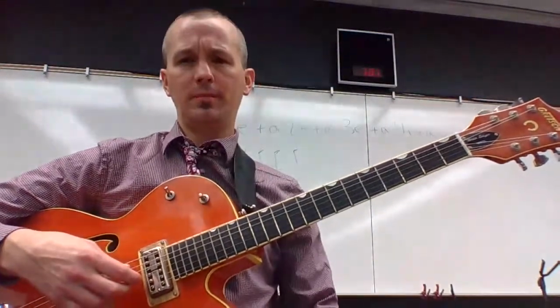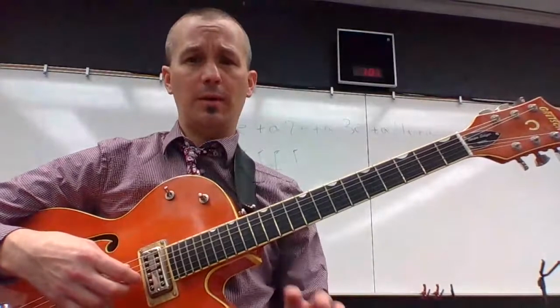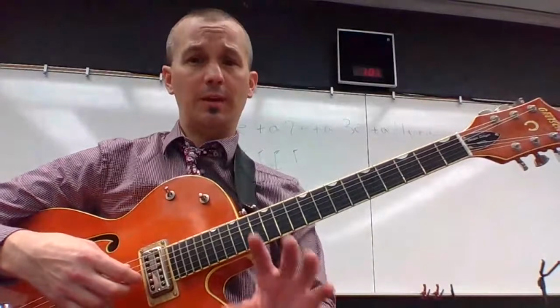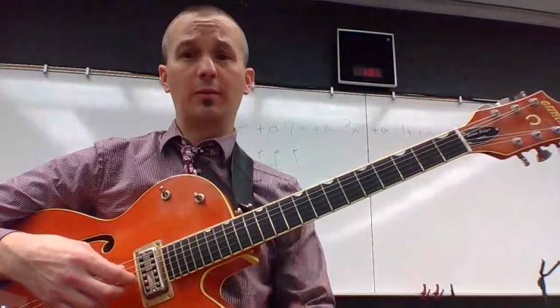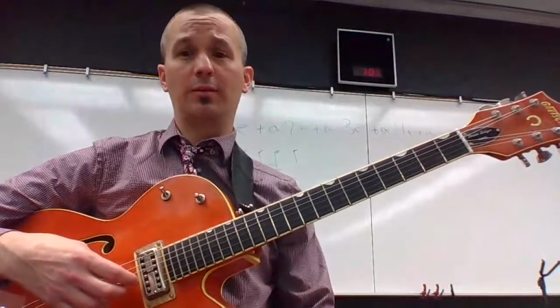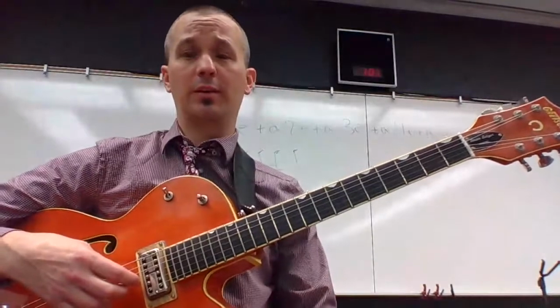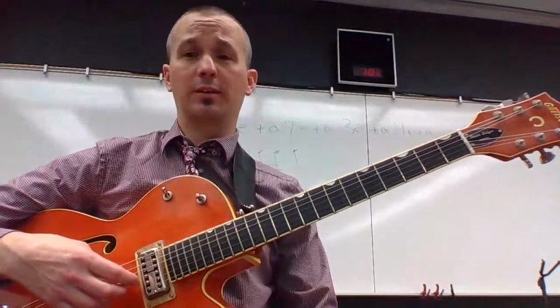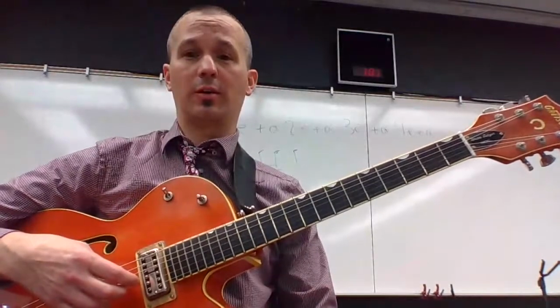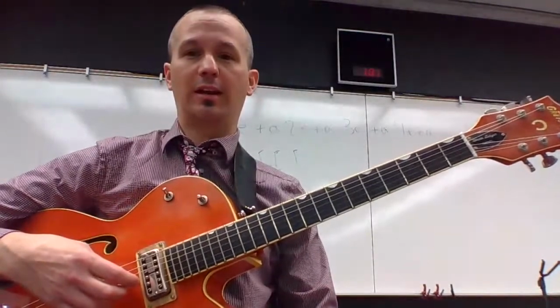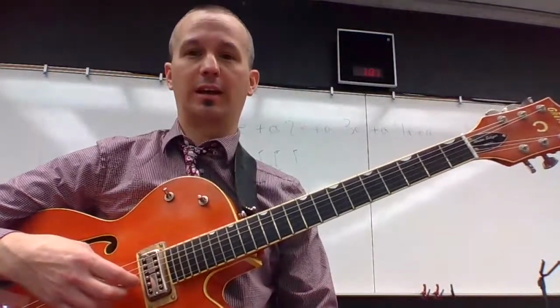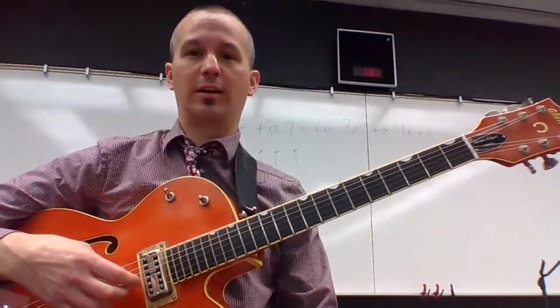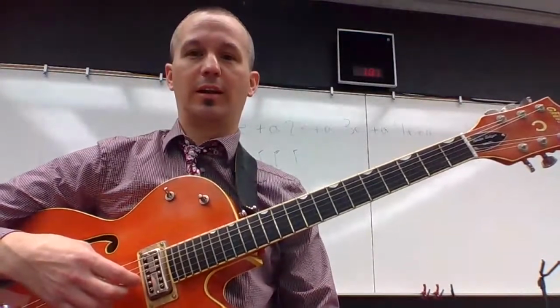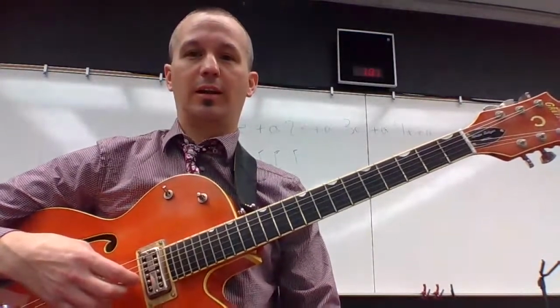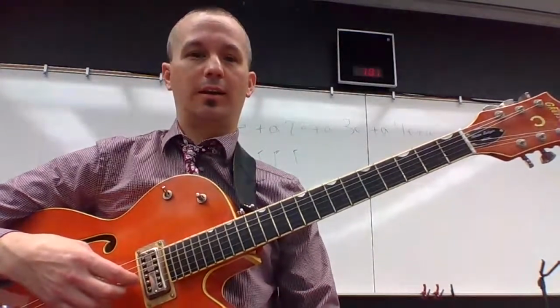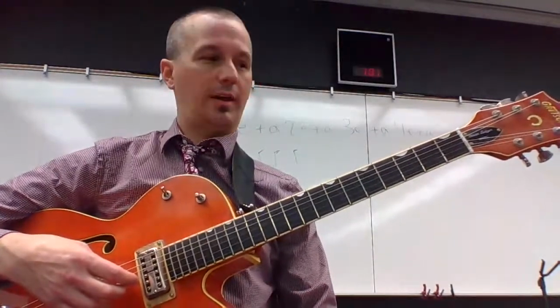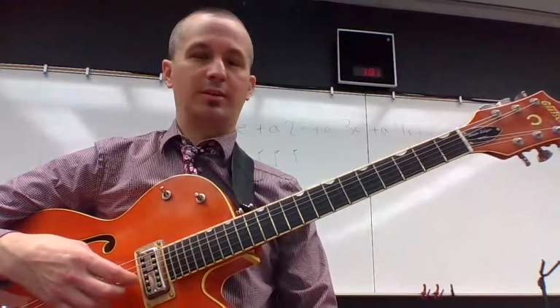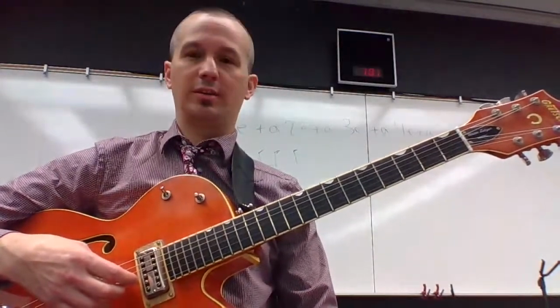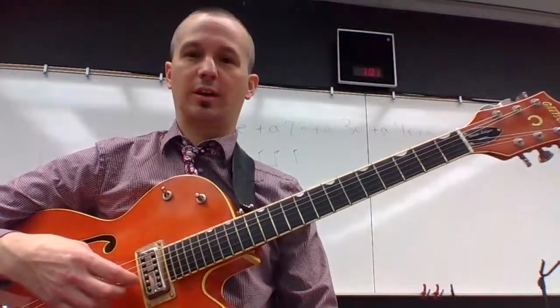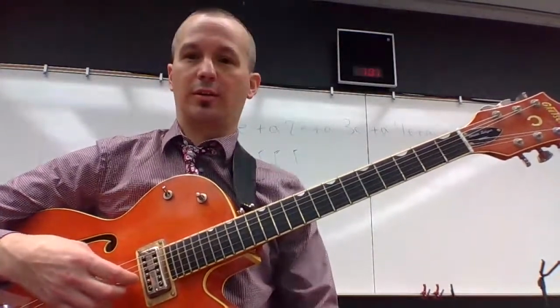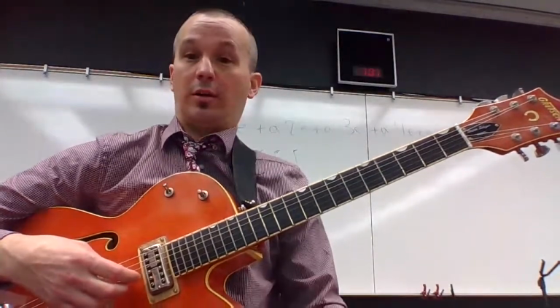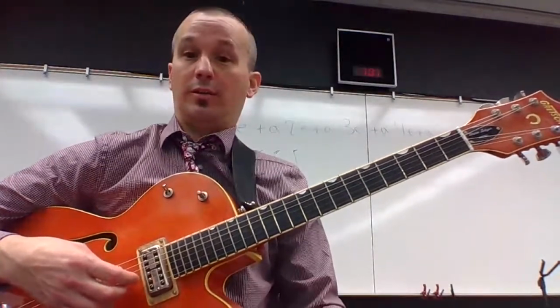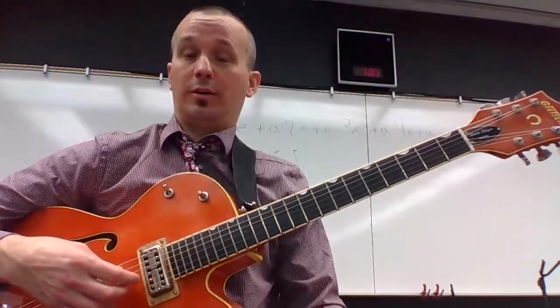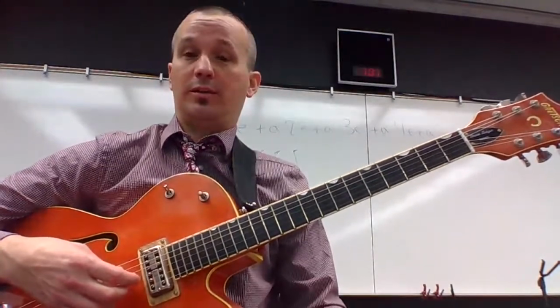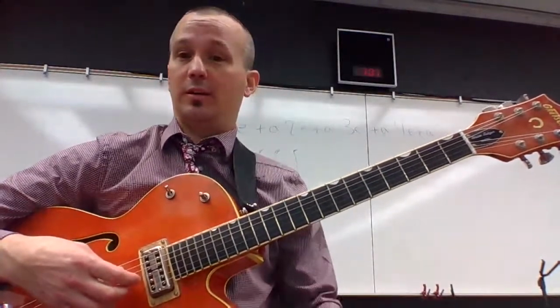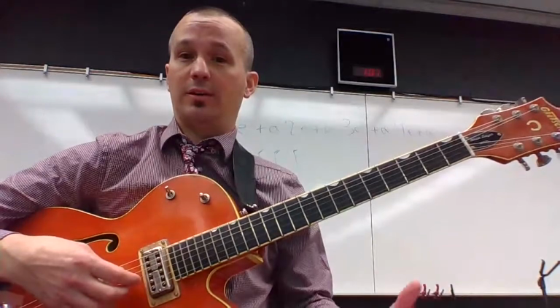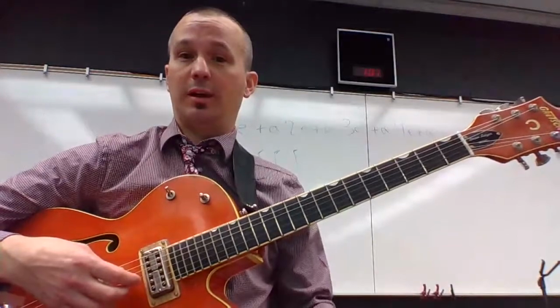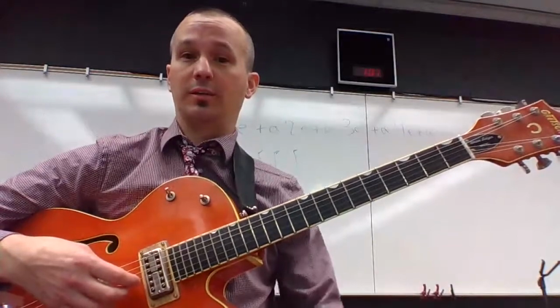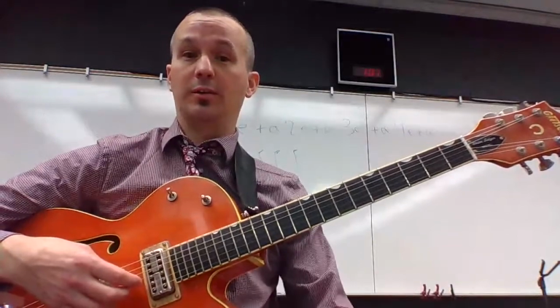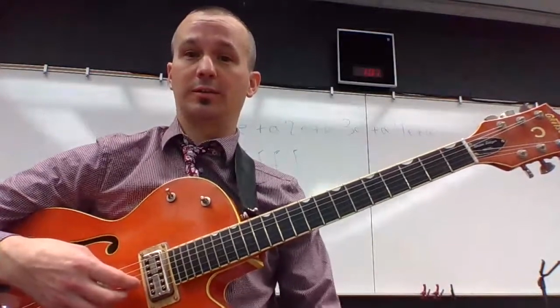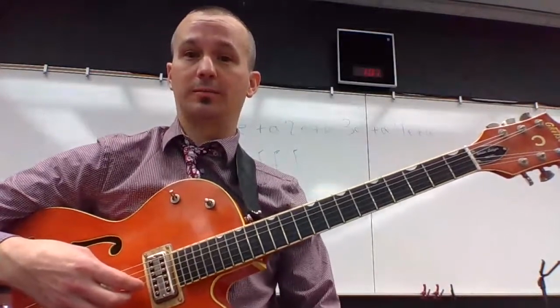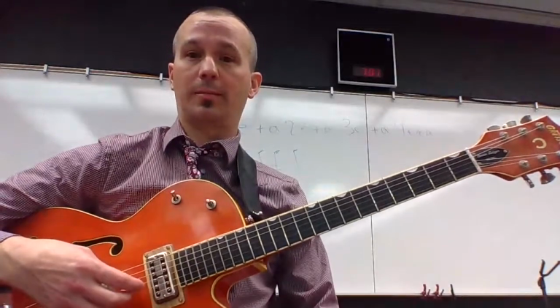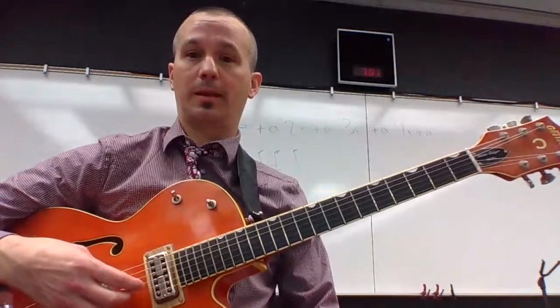If you really focus on the chromatic scale in that position, you're going to learn all of those notes, and you can just play those notes.